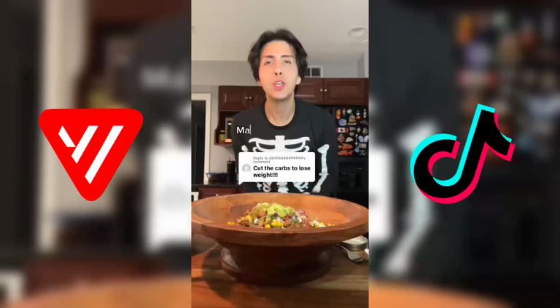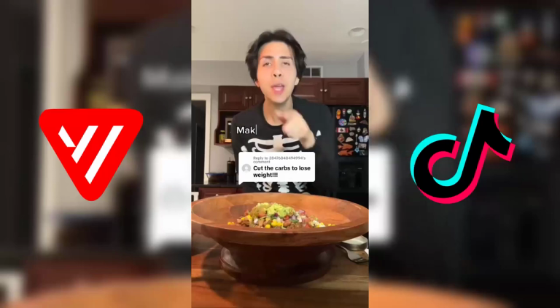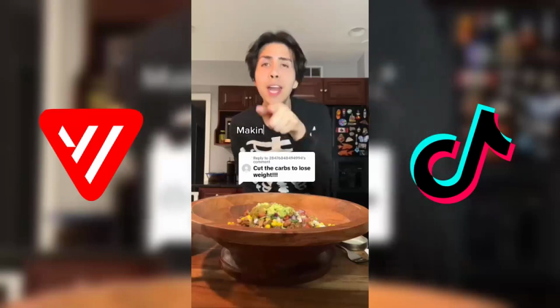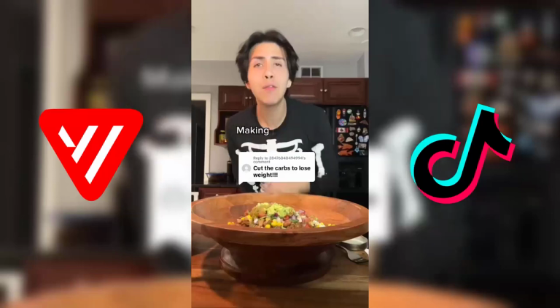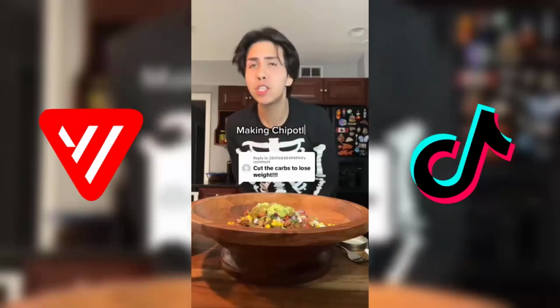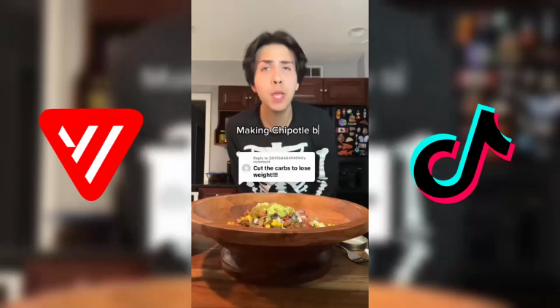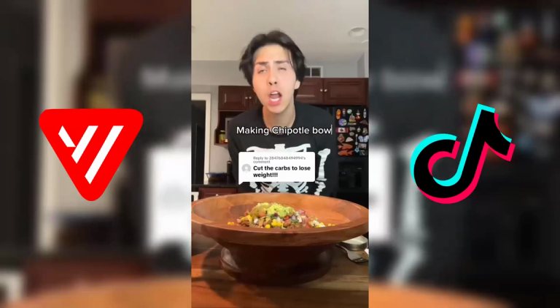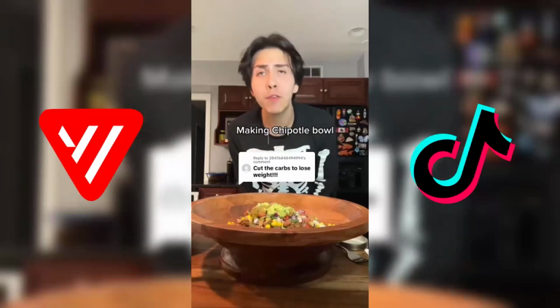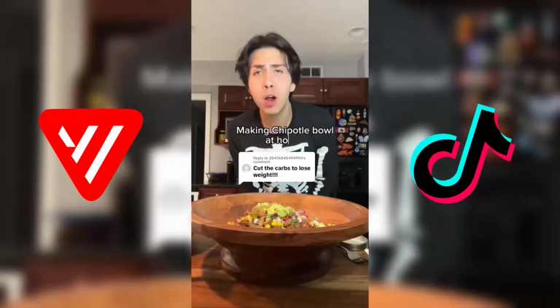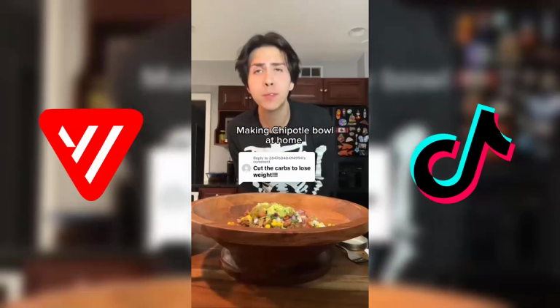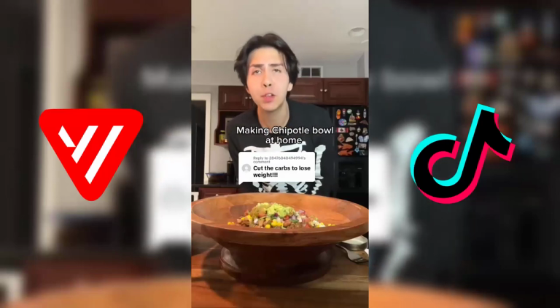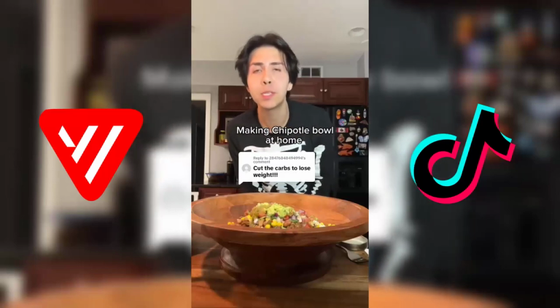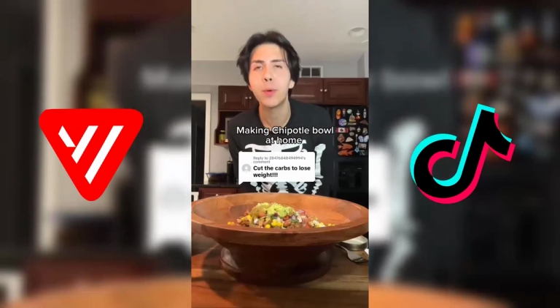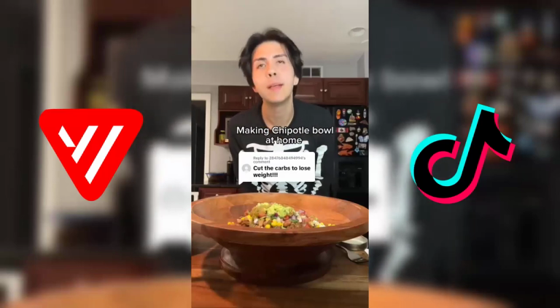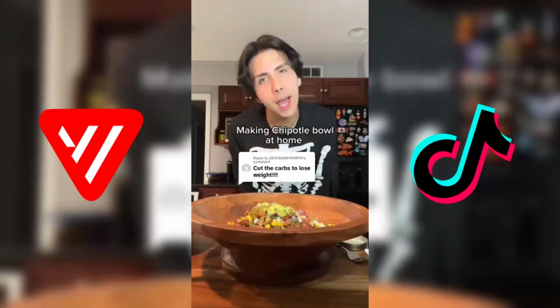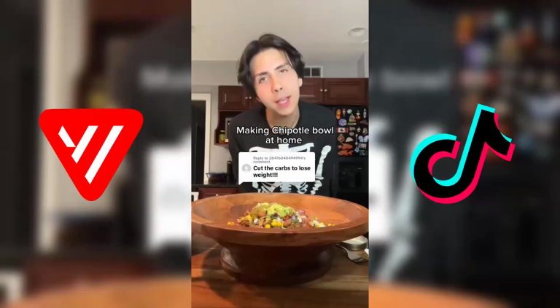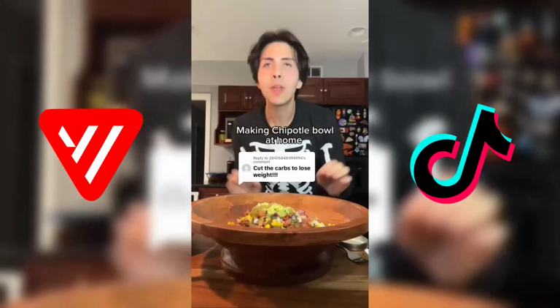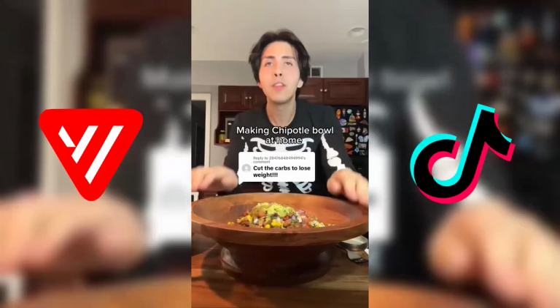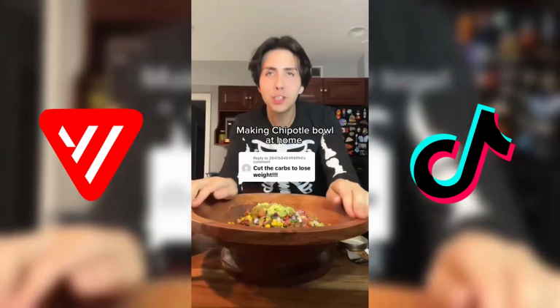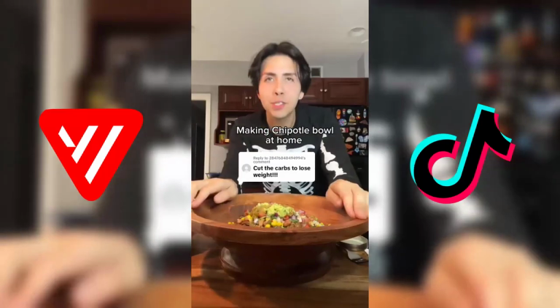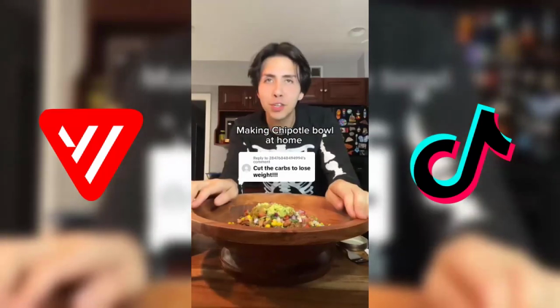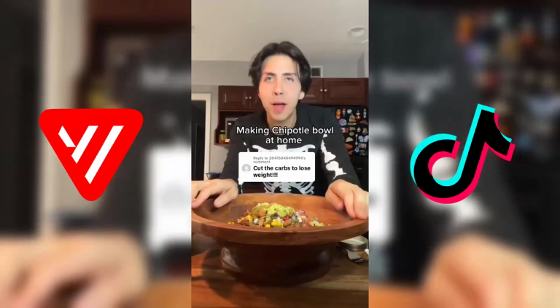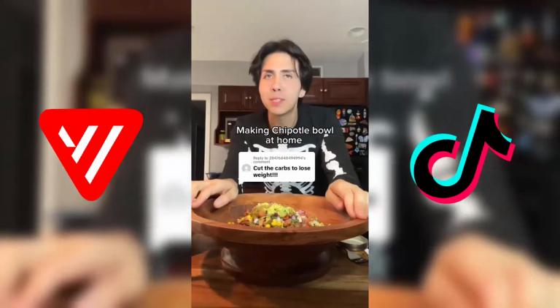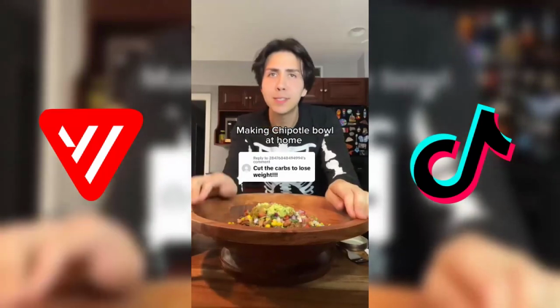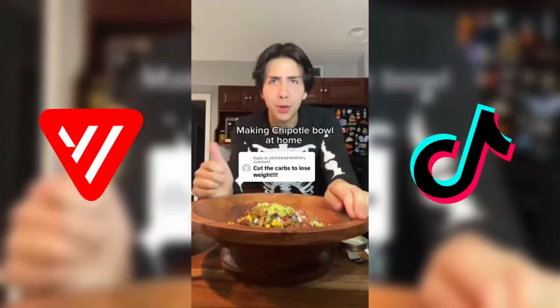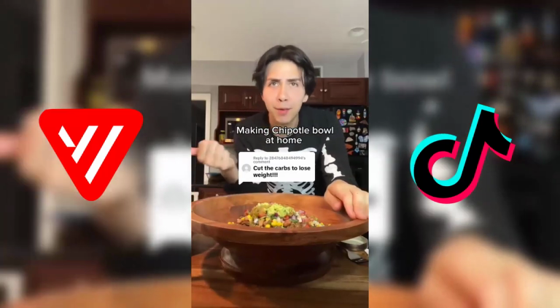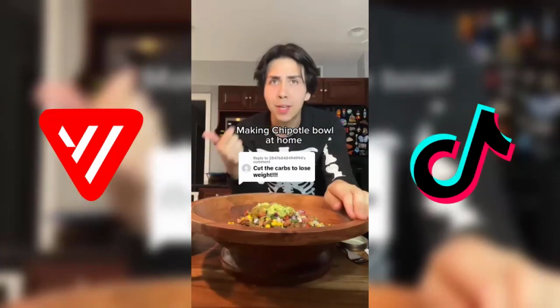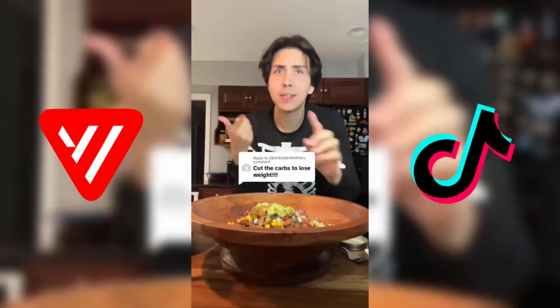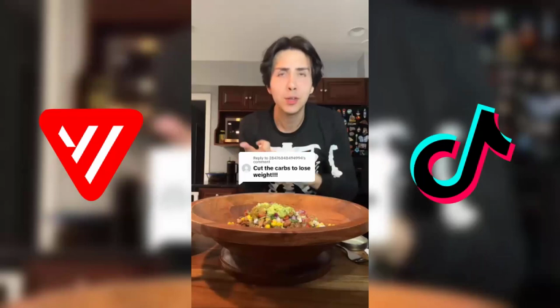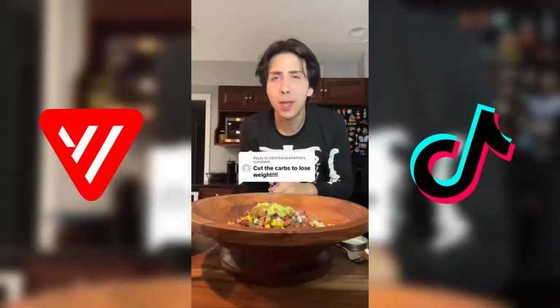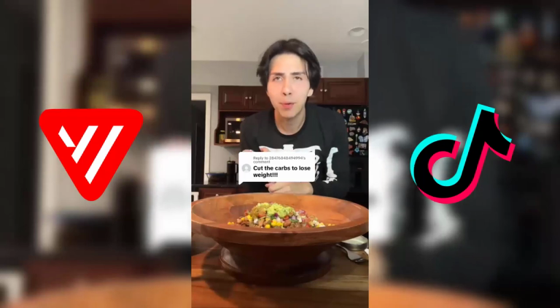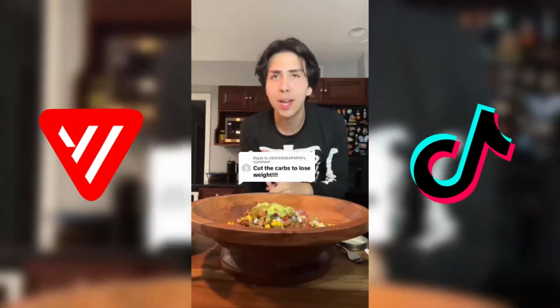You can't have rice. You can't have carbs if you're losing weight. Lies. I've lost almost 100 pounds and I still ate rice and I still ate bread.